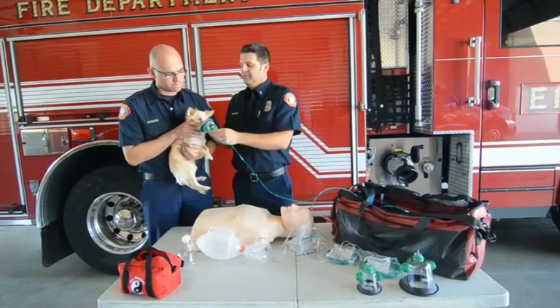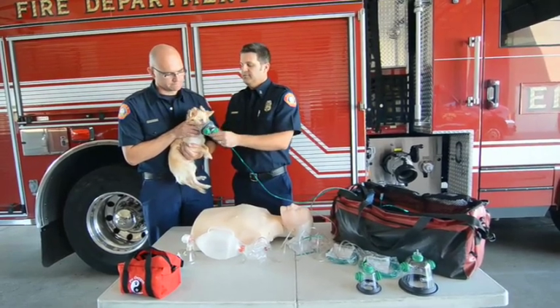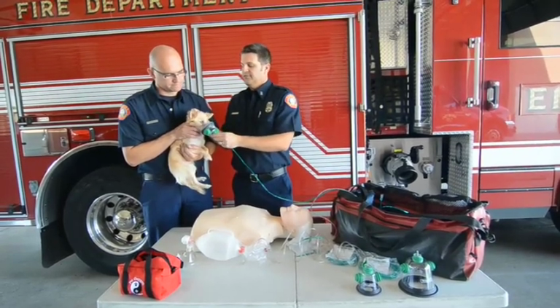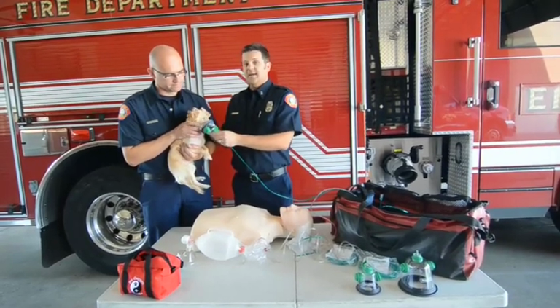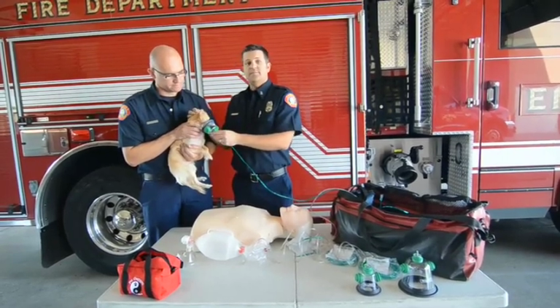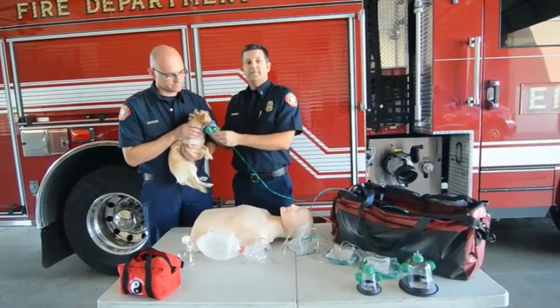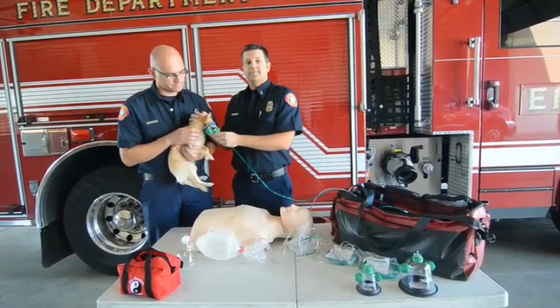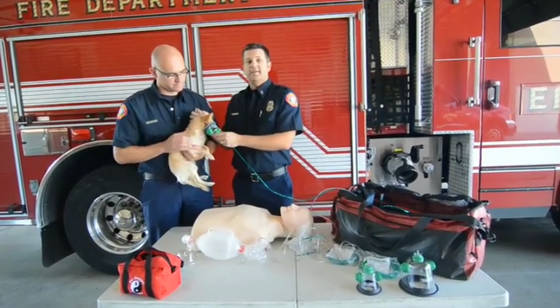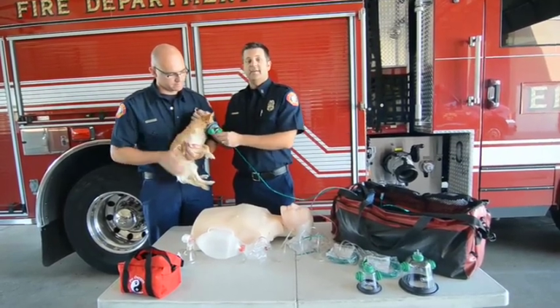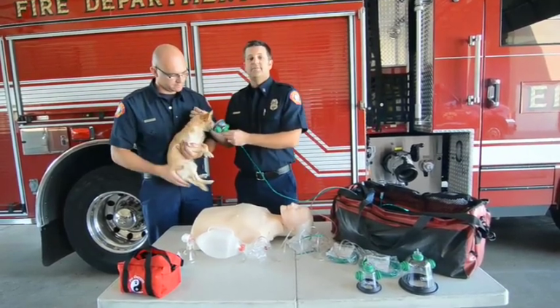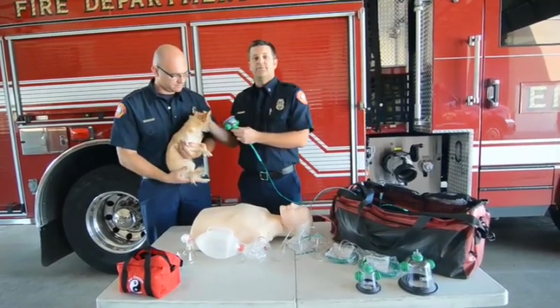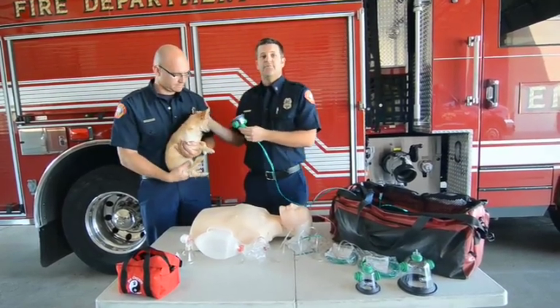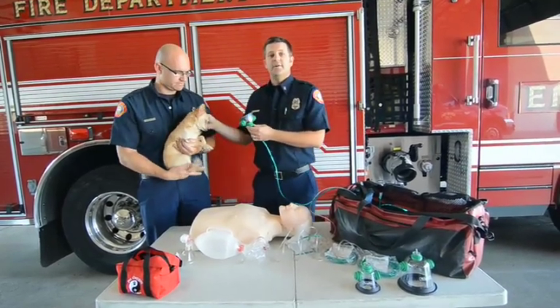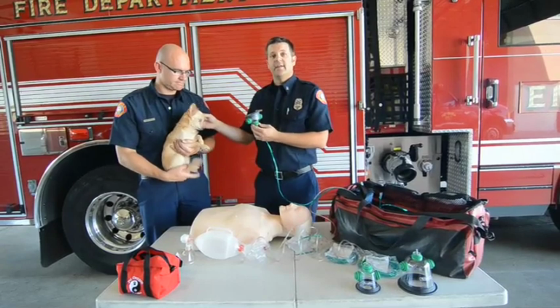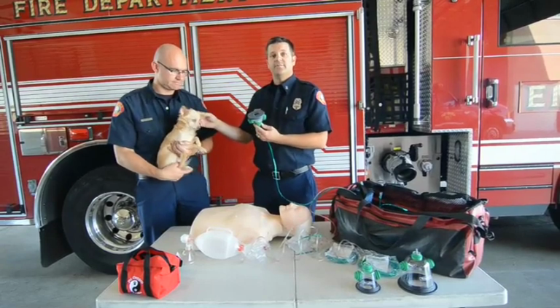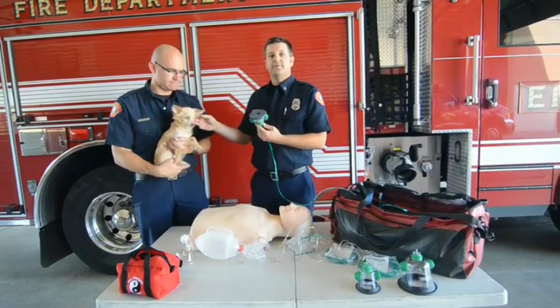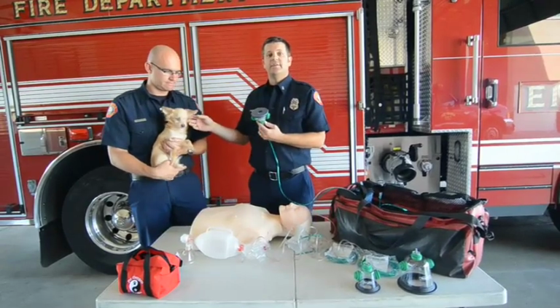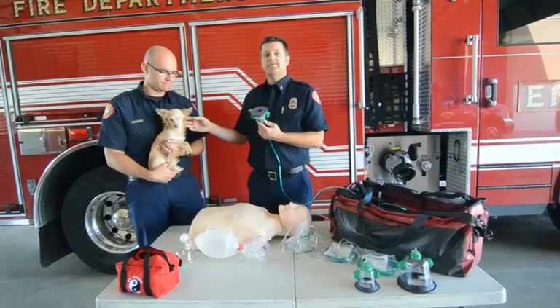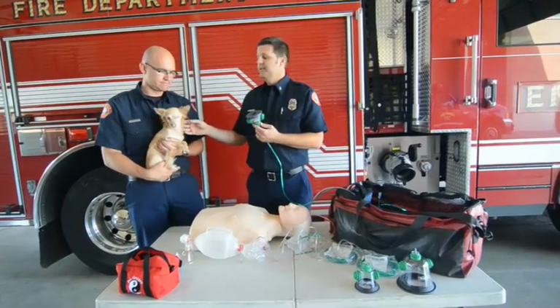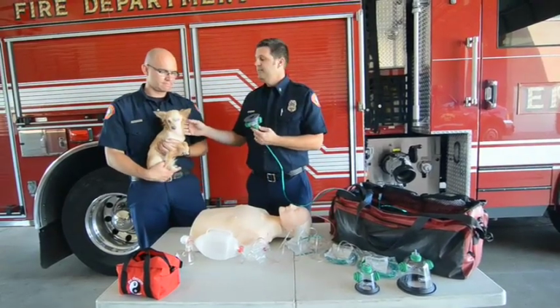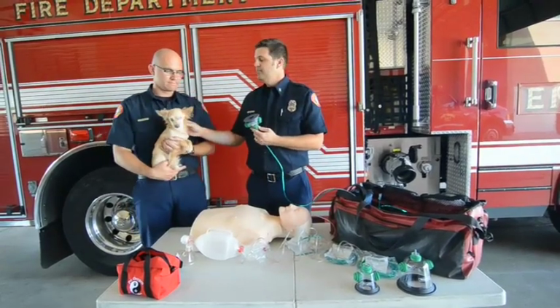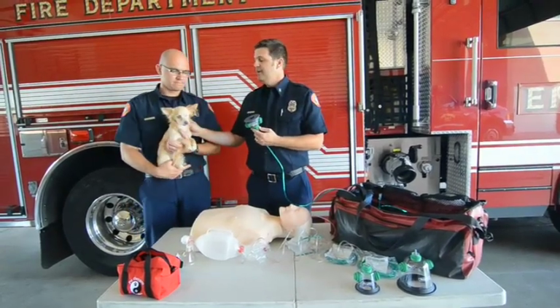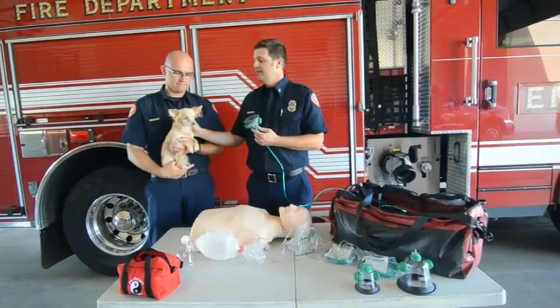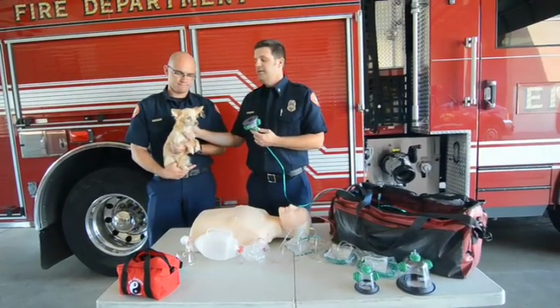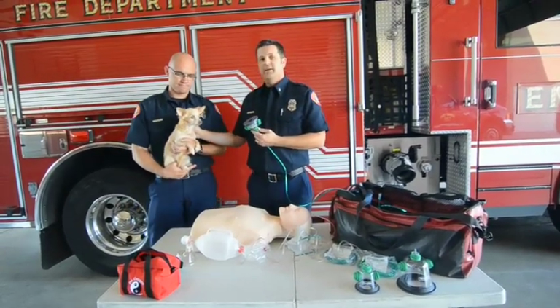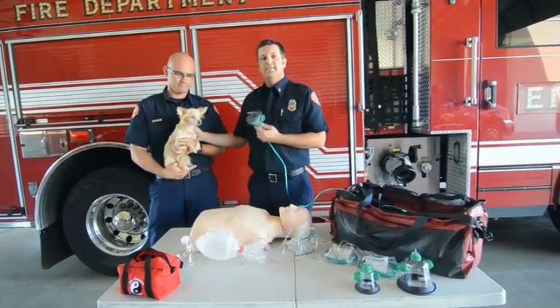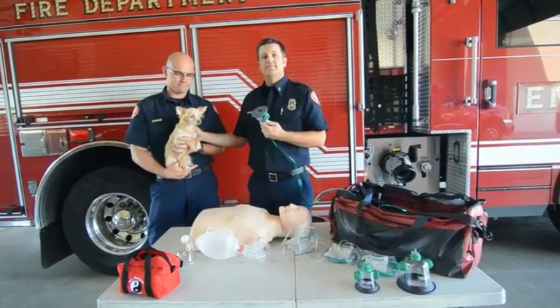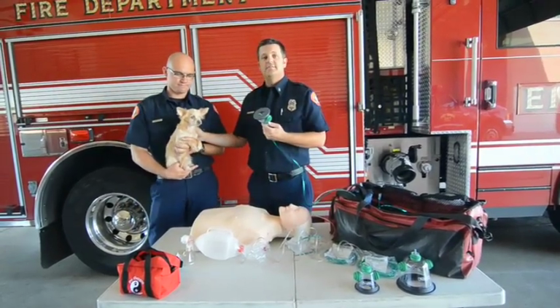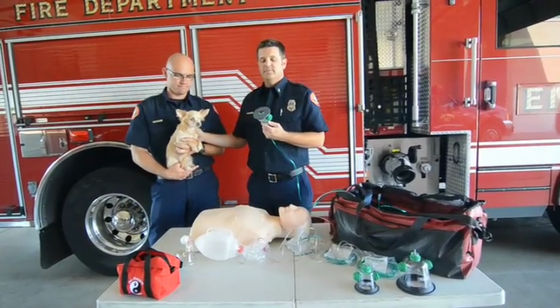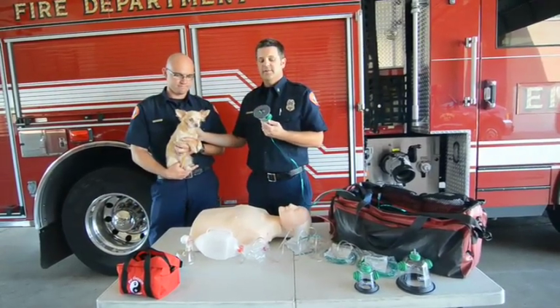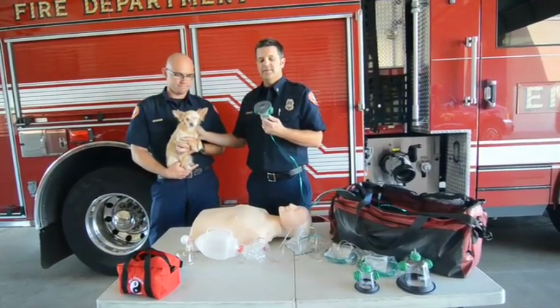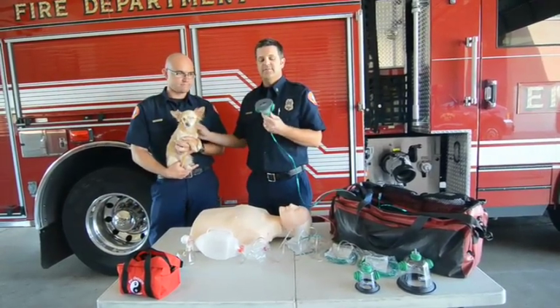So if an animal gets taken out of a structure fire and had smoke inhalation and is awake and needs supplemental oxygen, this is the way we deliver that oxygen.